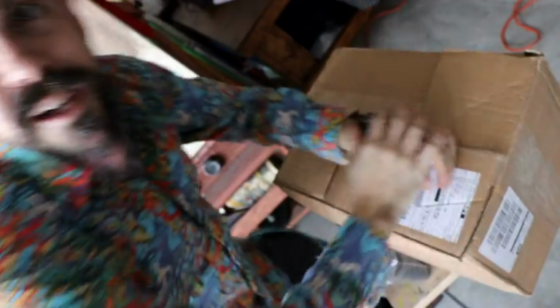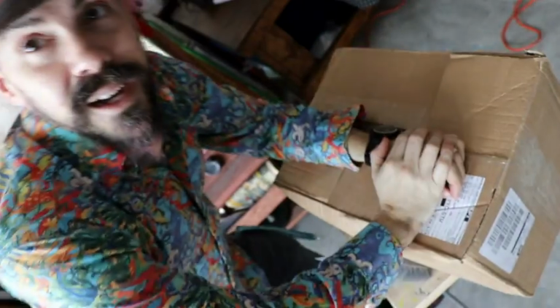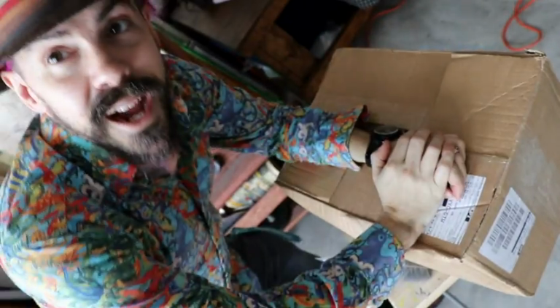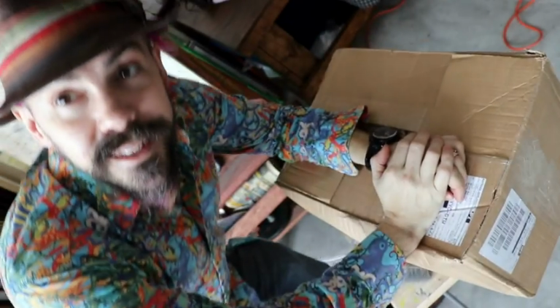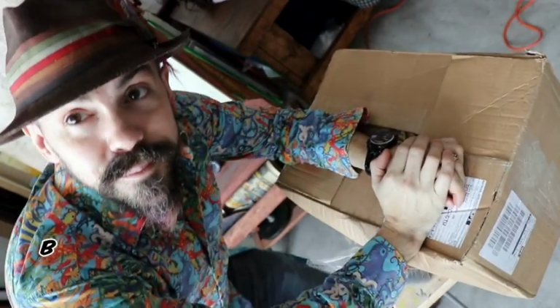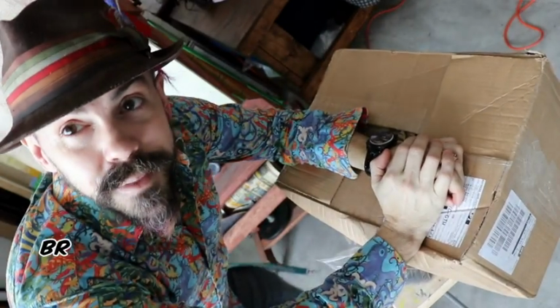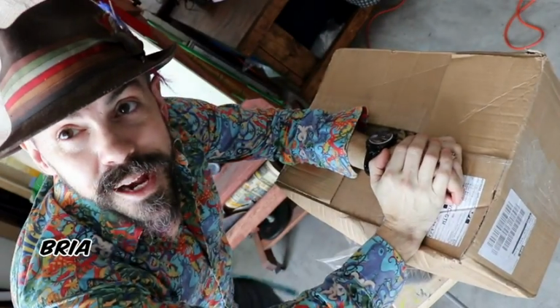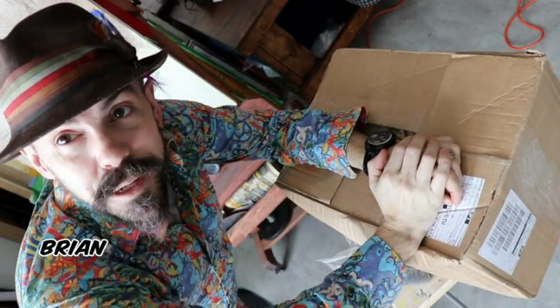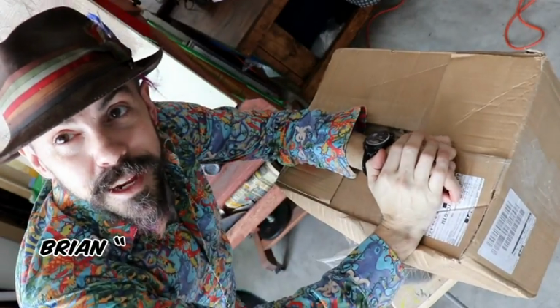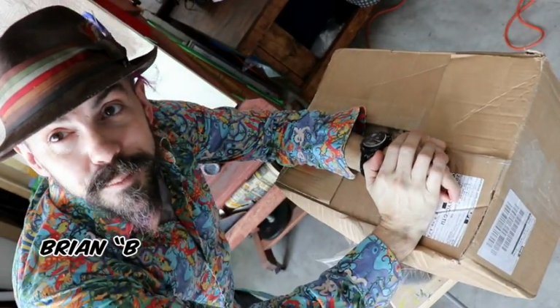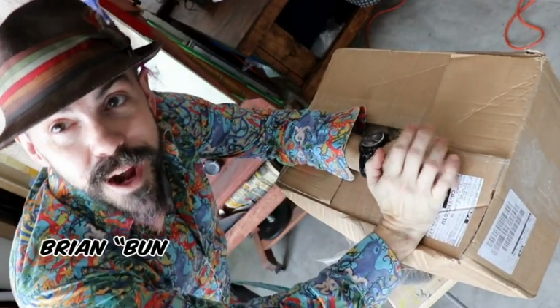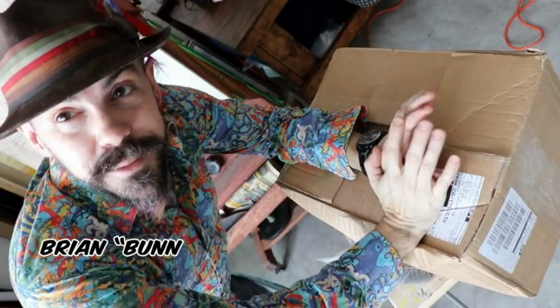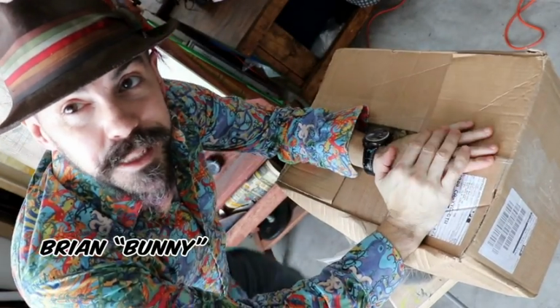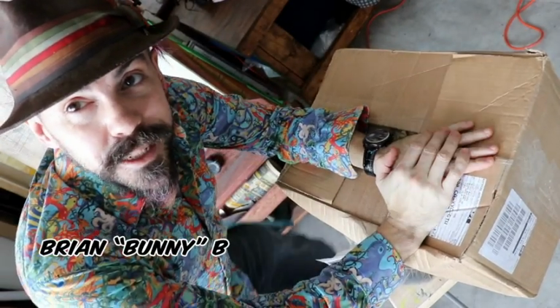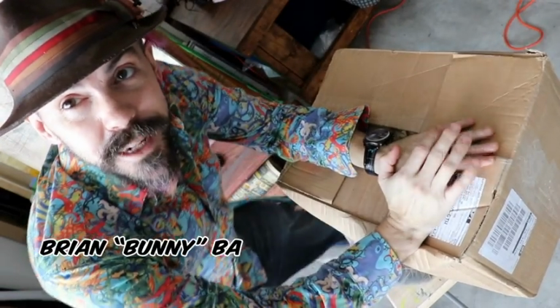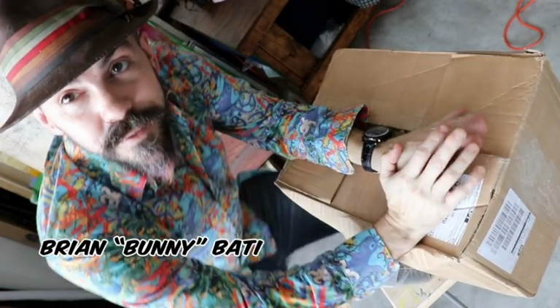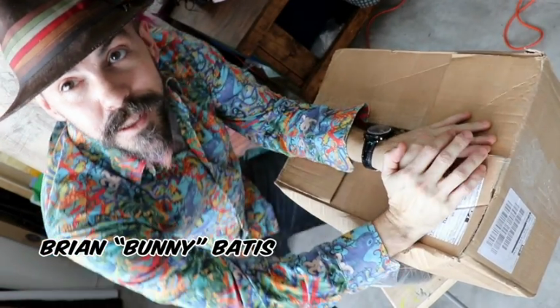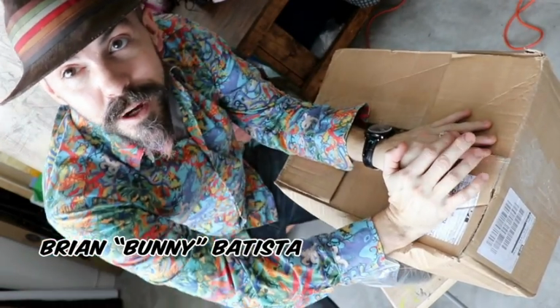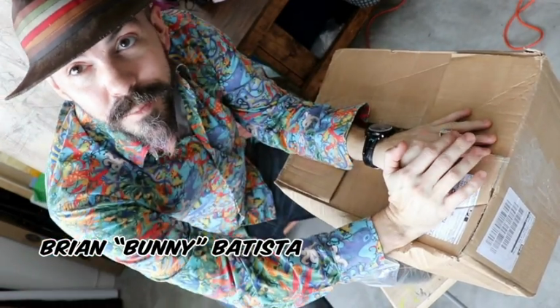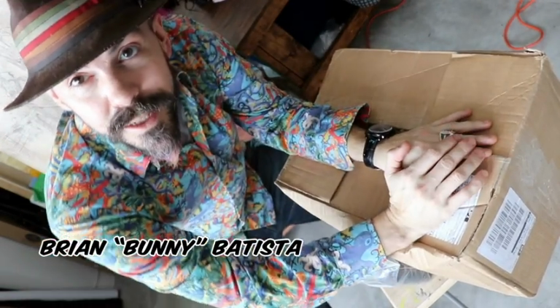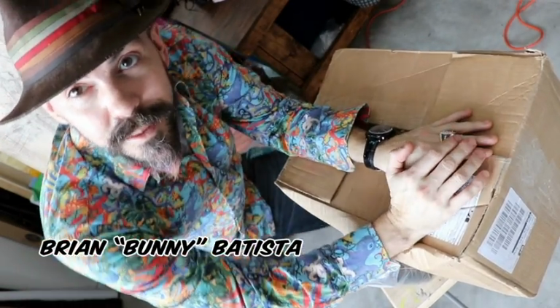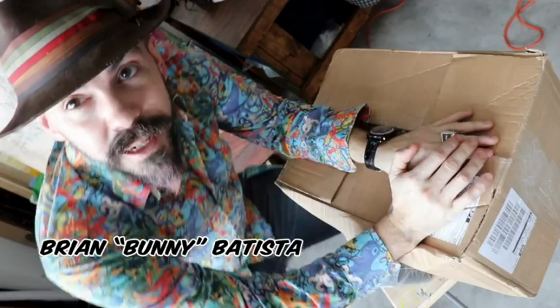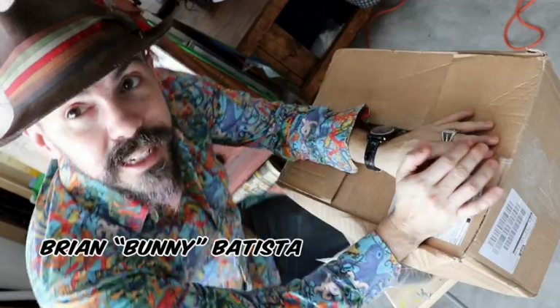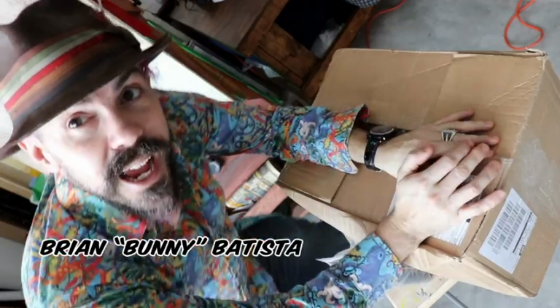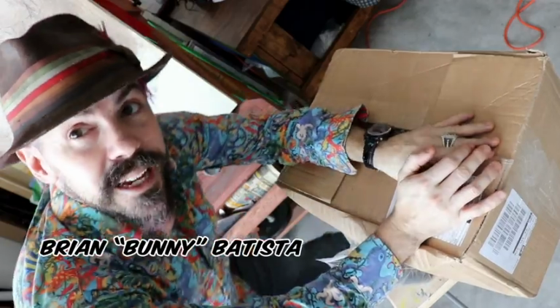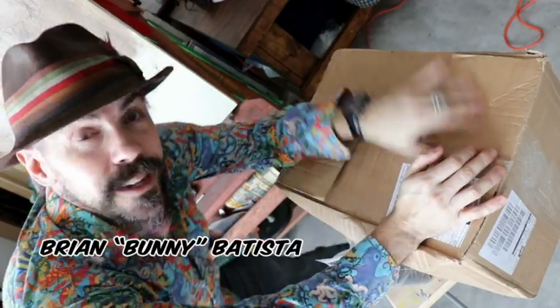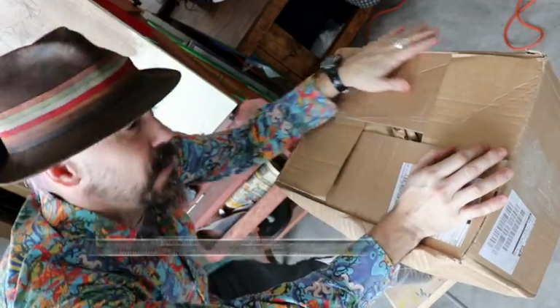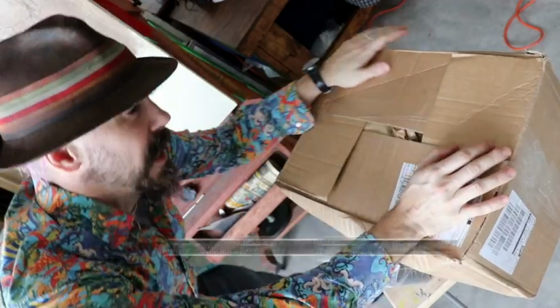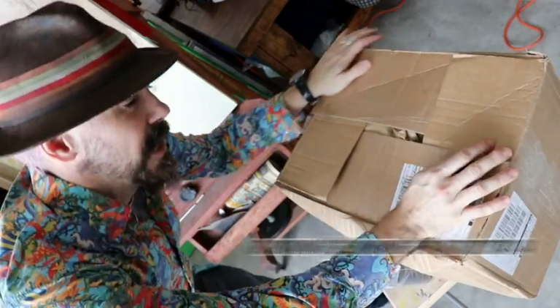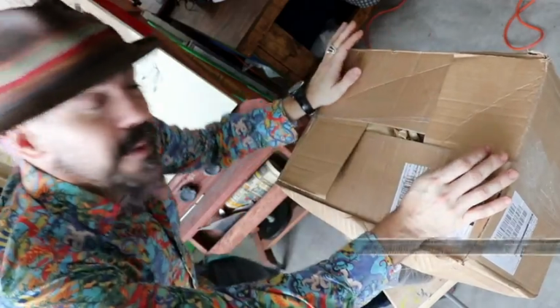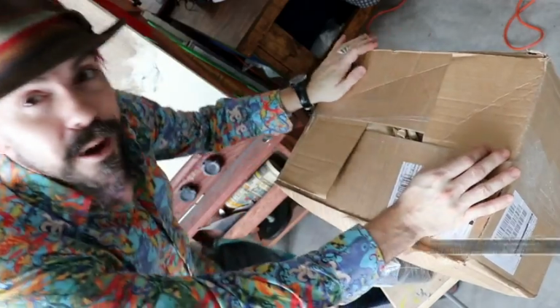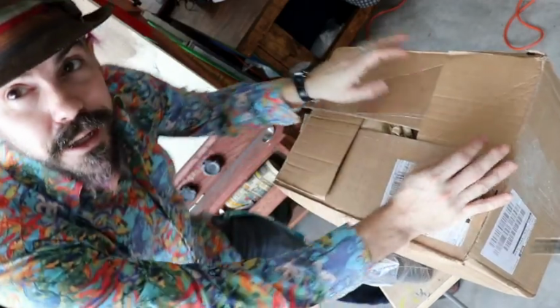Hey, it's me, Brian Batista — my friends call me Bunny — and I'm doing an unboxing.